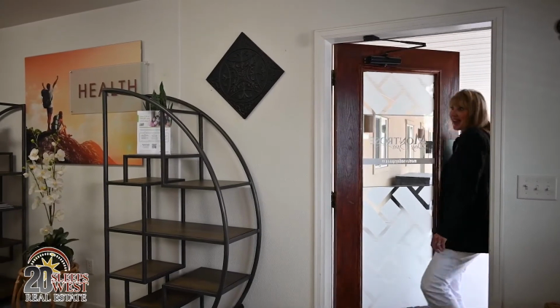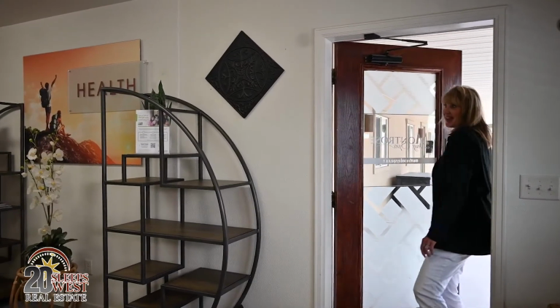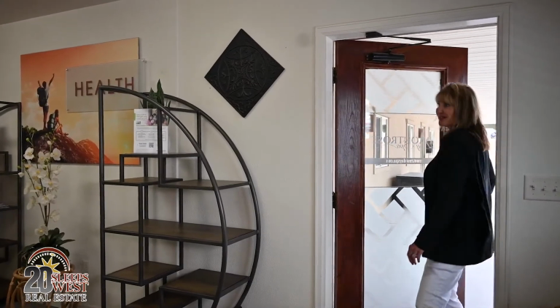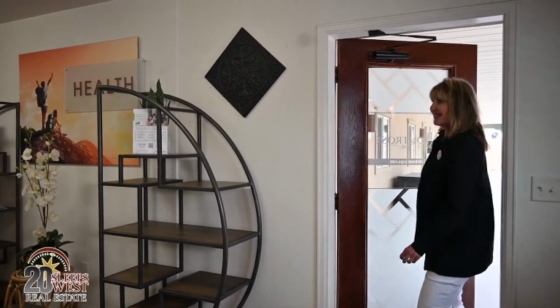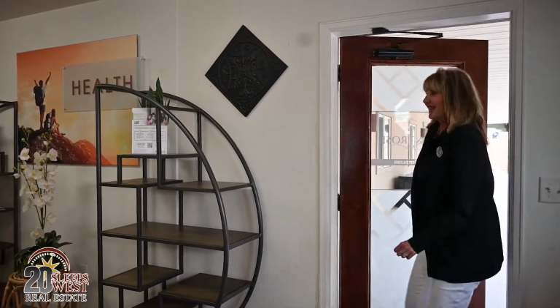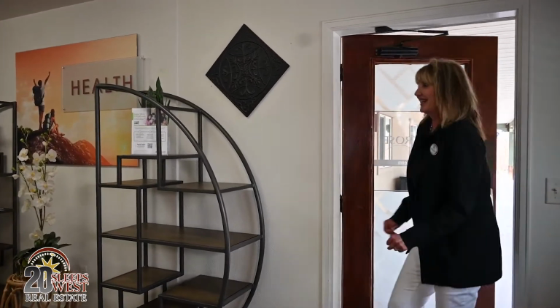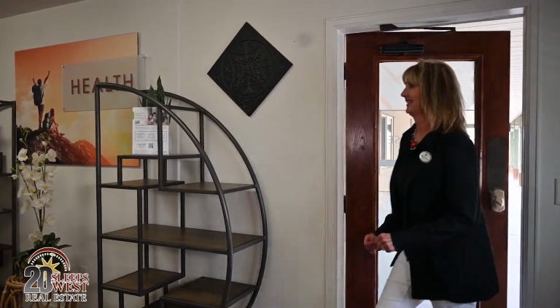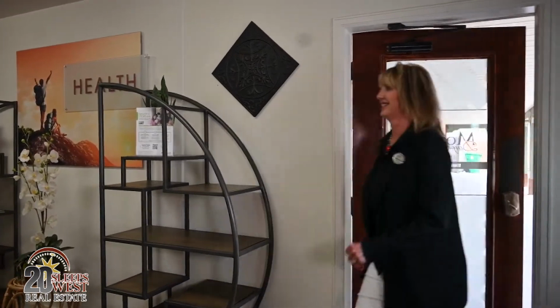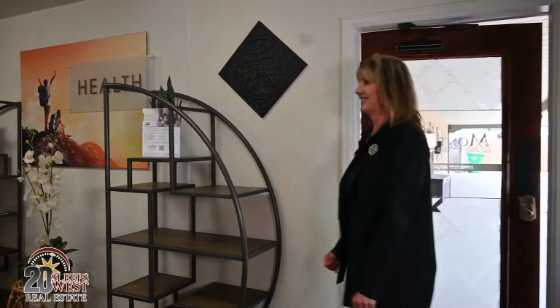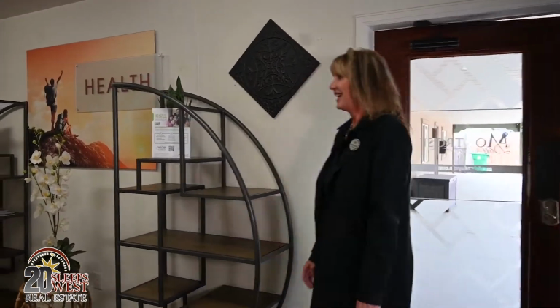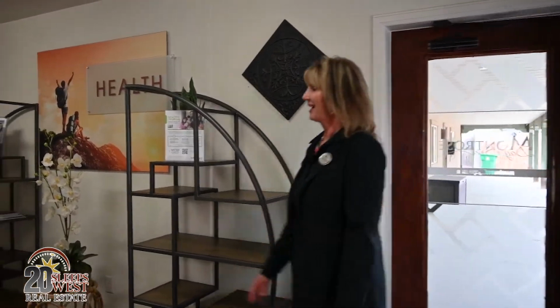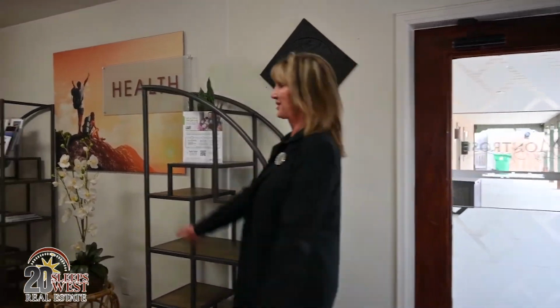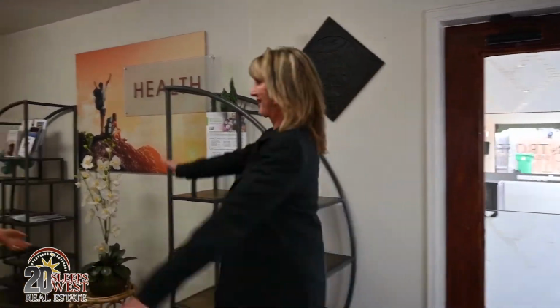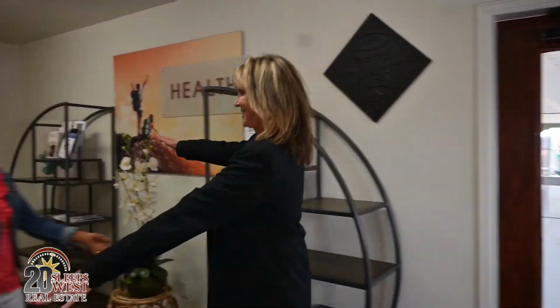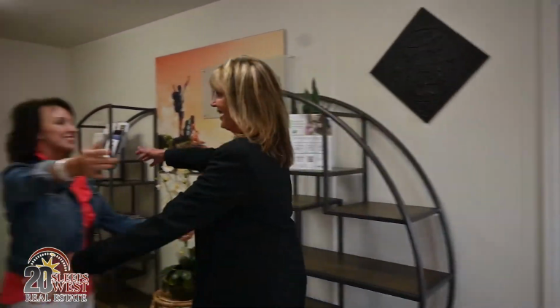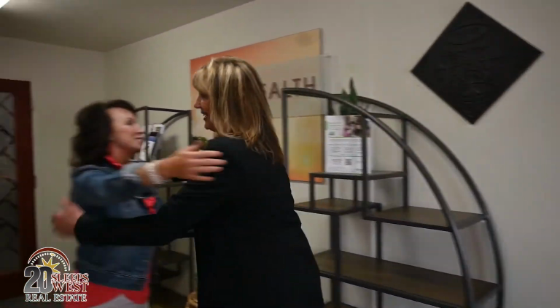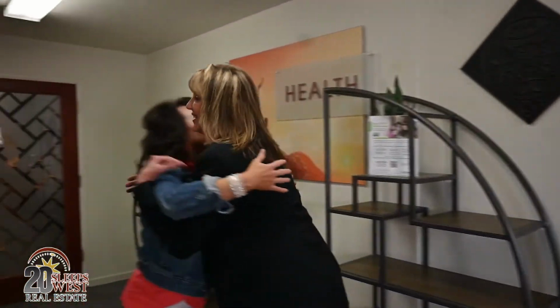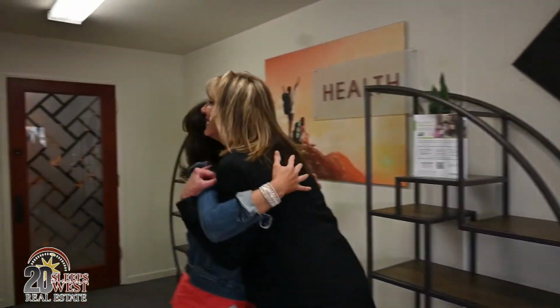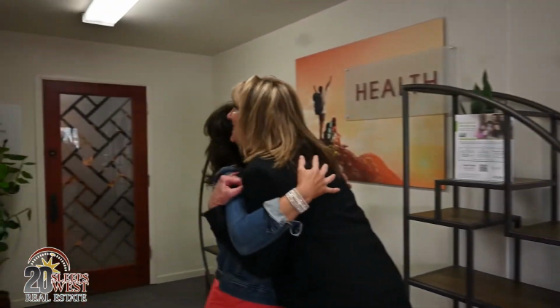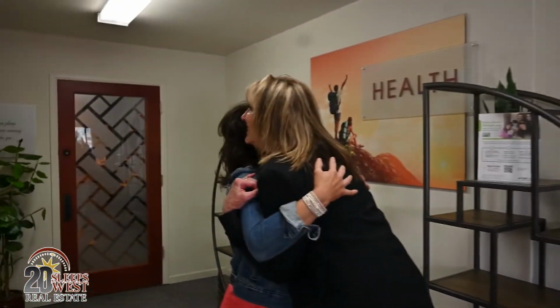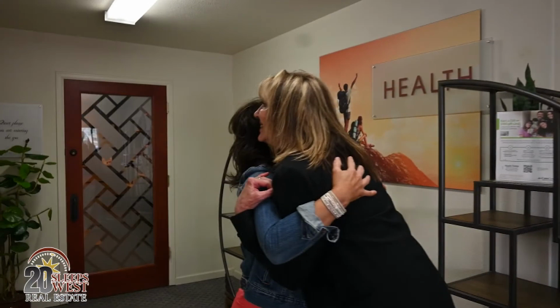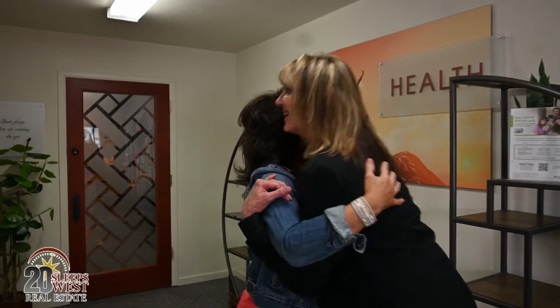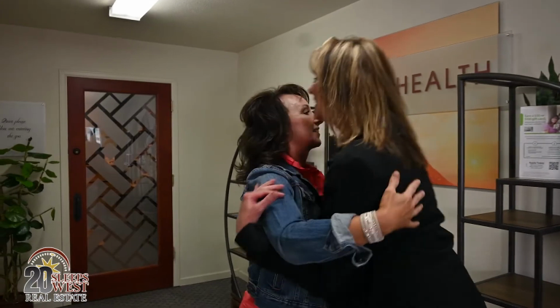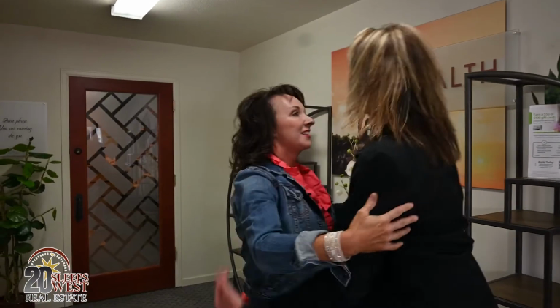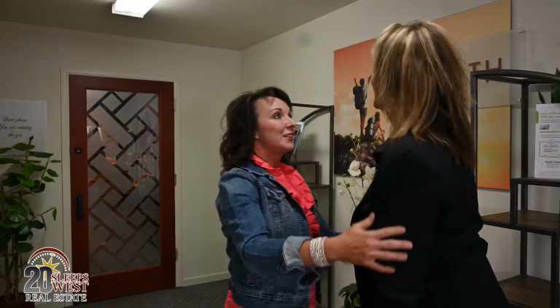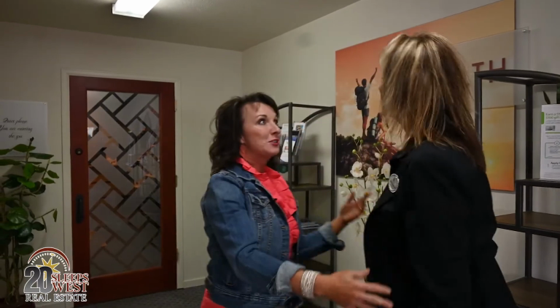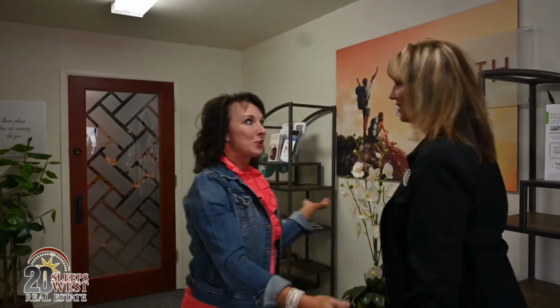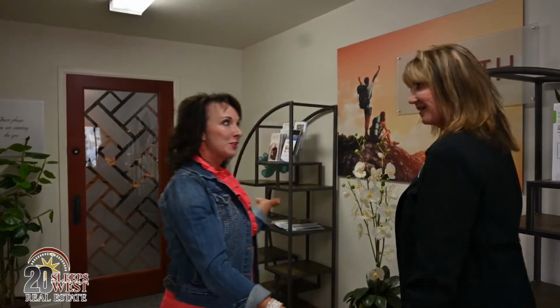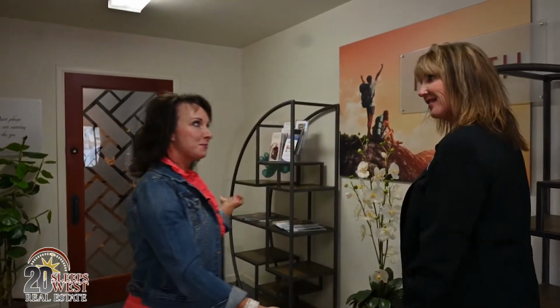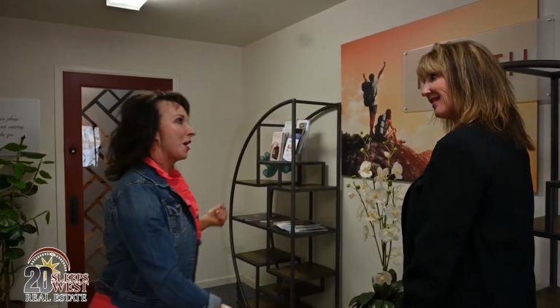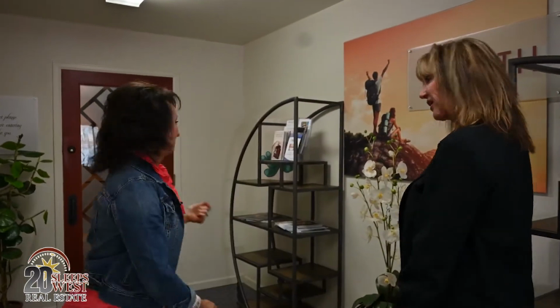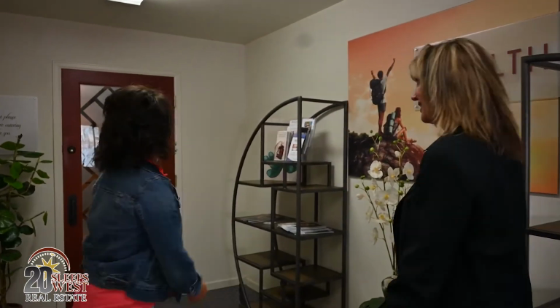Hey, Wendy. Hey, Deb. I'm so excited. So glad you're here. Yes. Let me show you the spa. Okay.